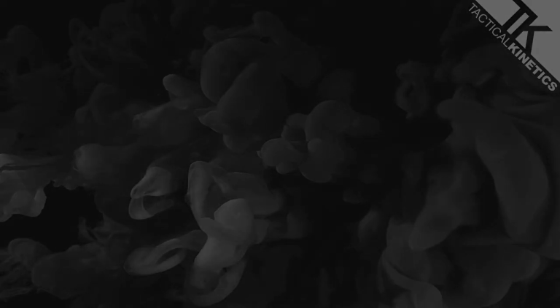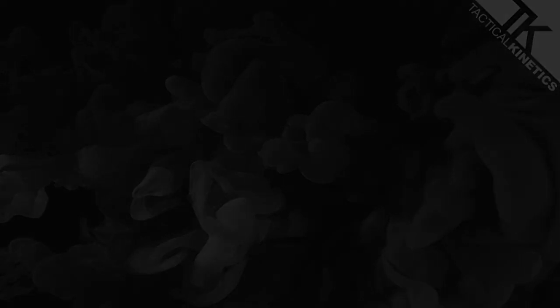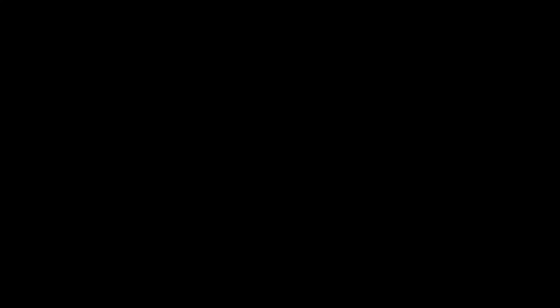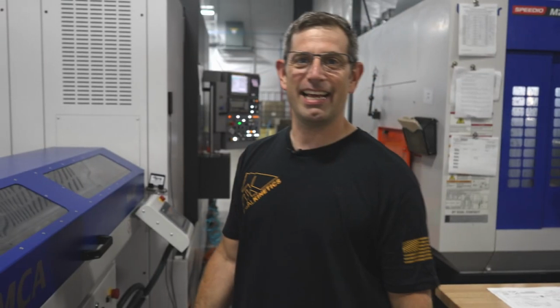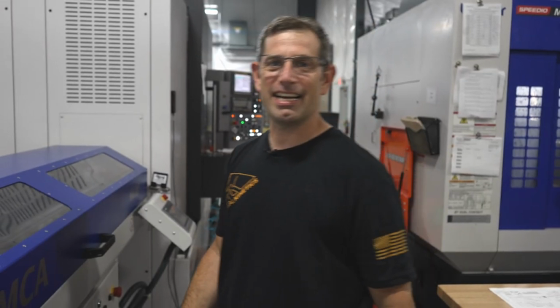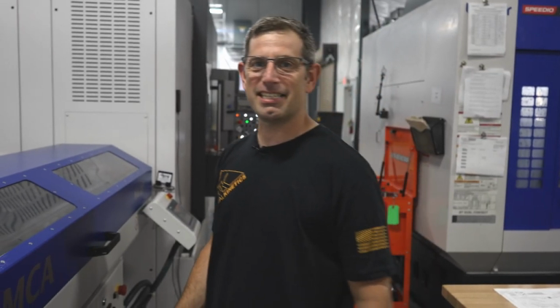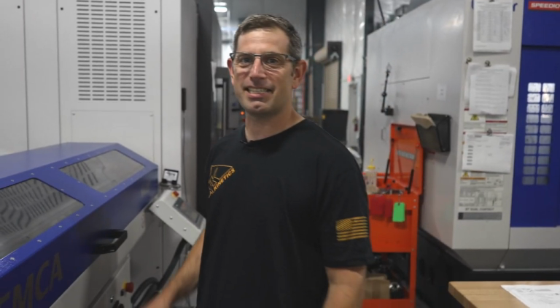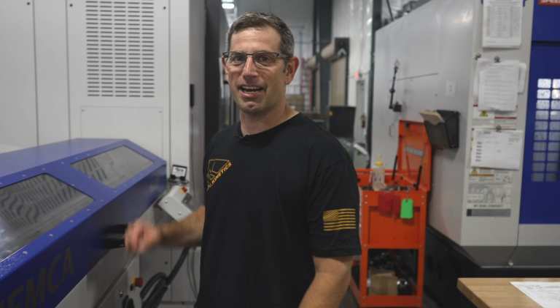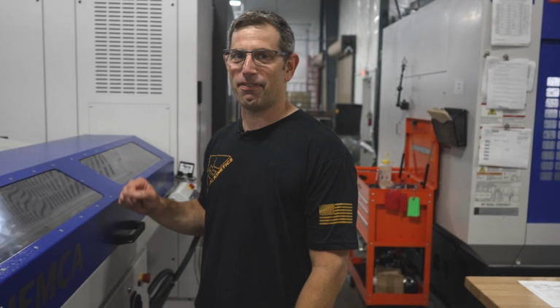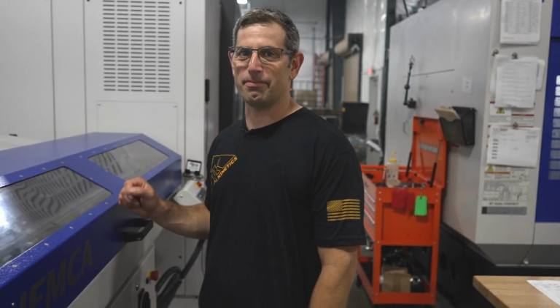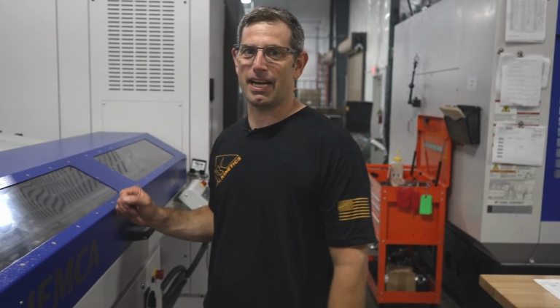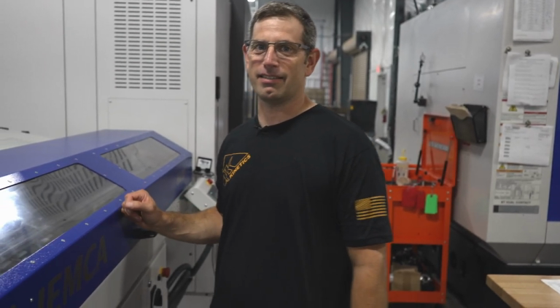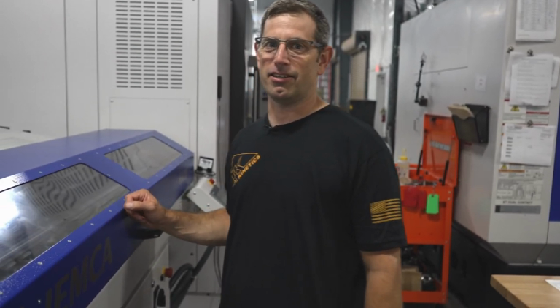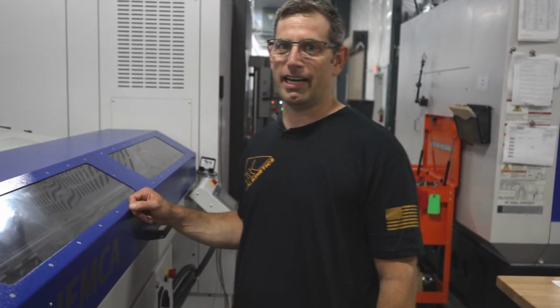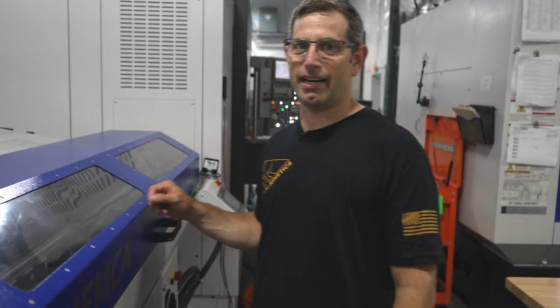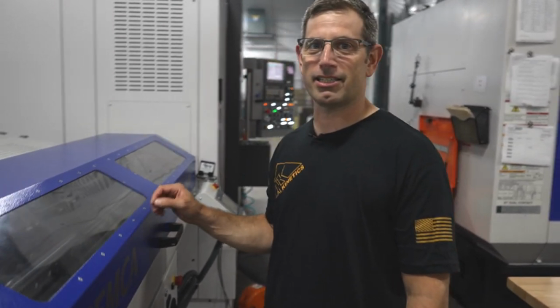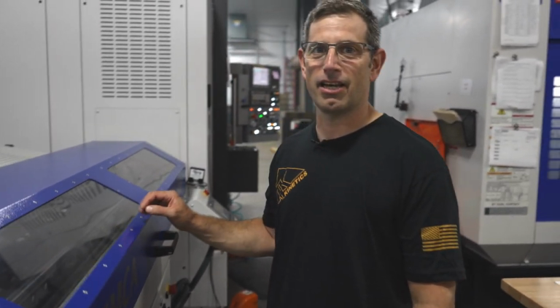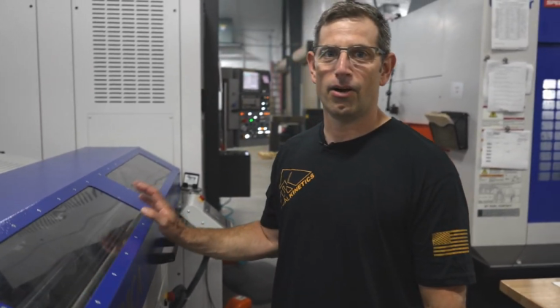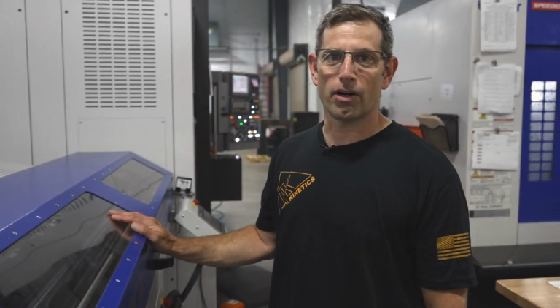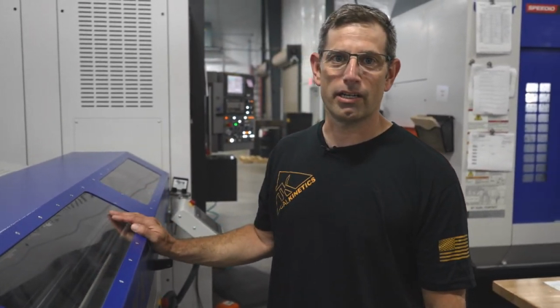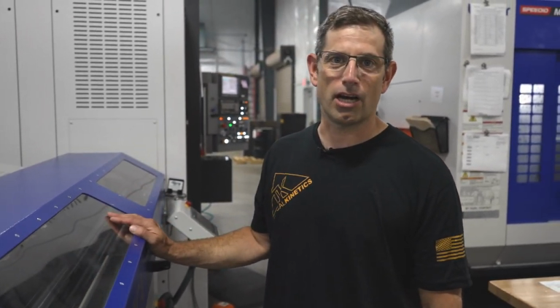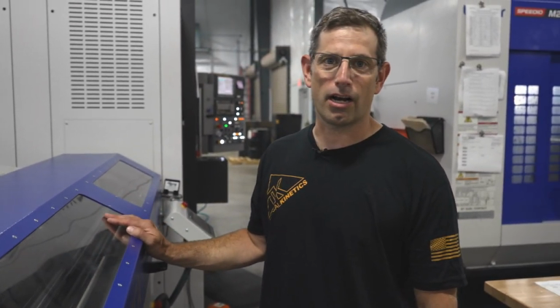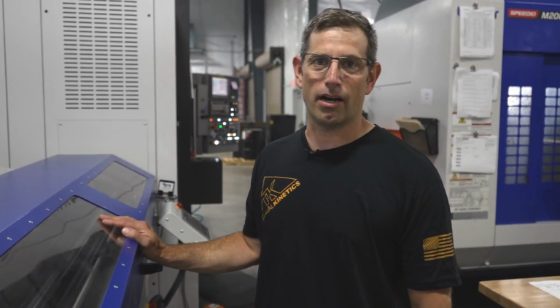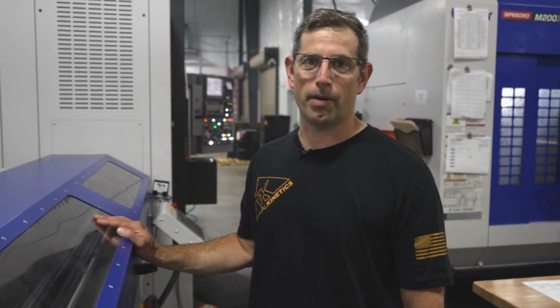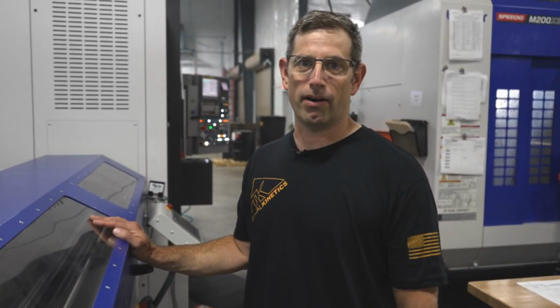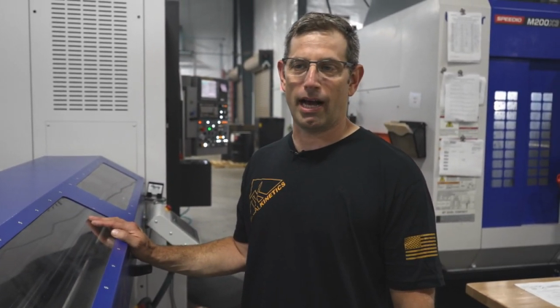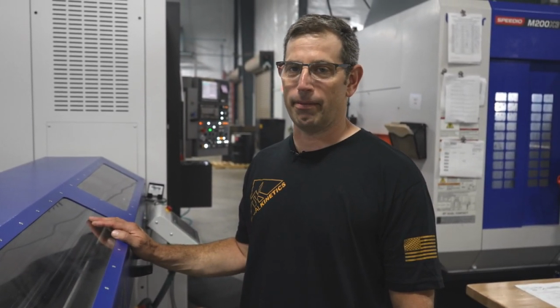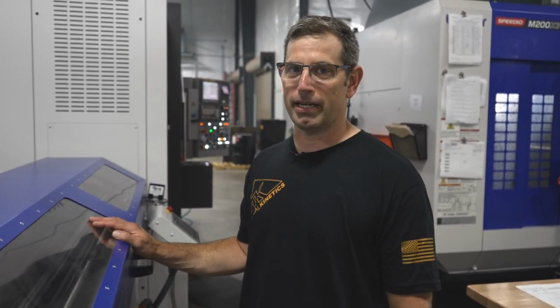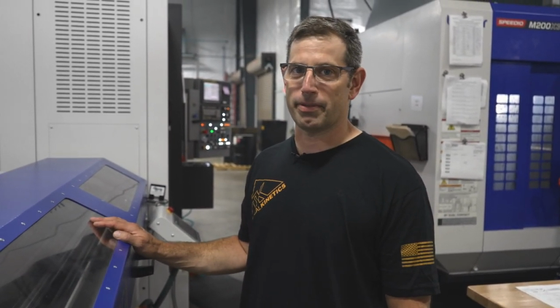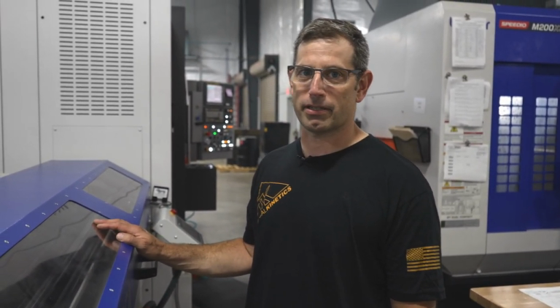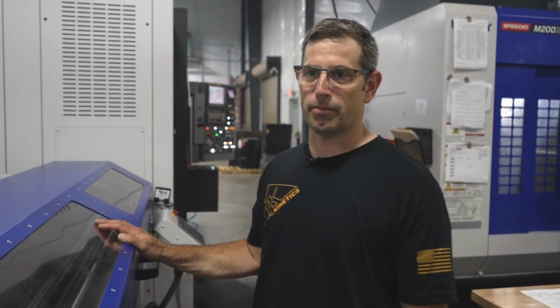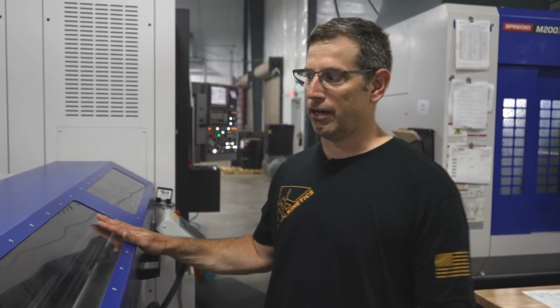Hey guys, this is Jeff from Tactical Kinetics. We're going to talk about how to make a pistol barrel.